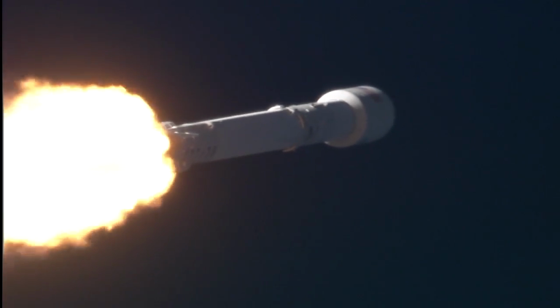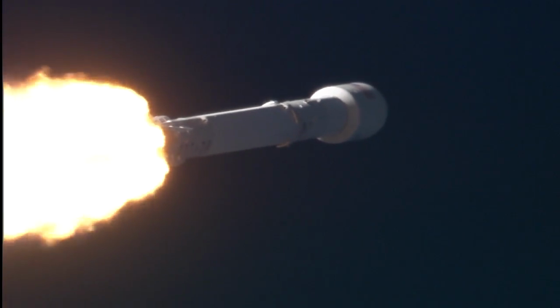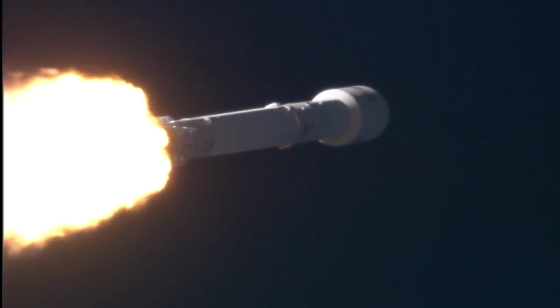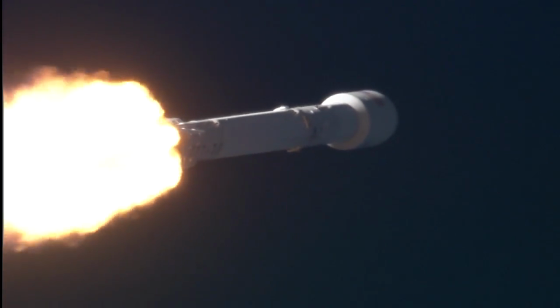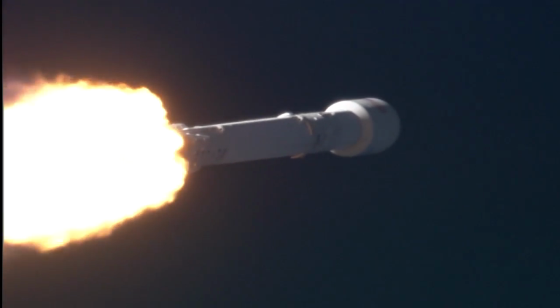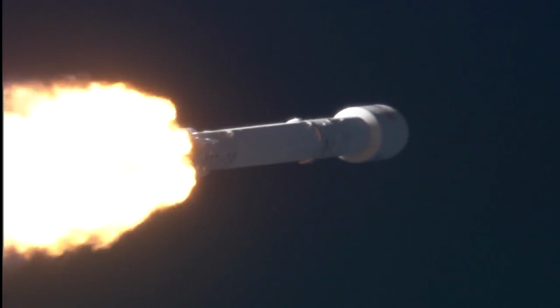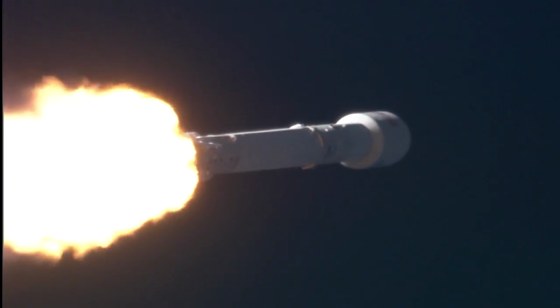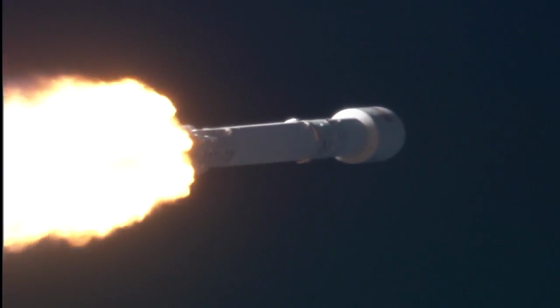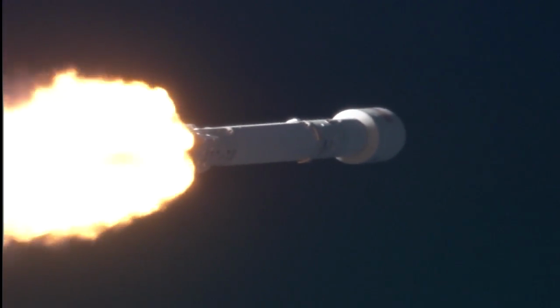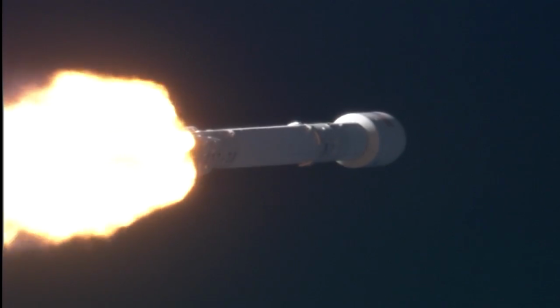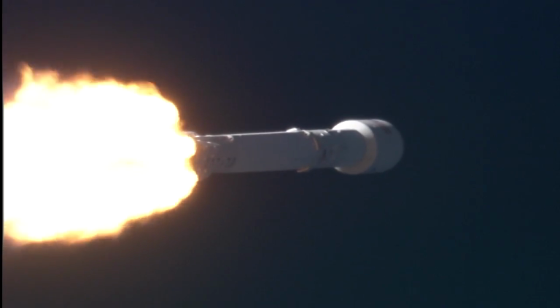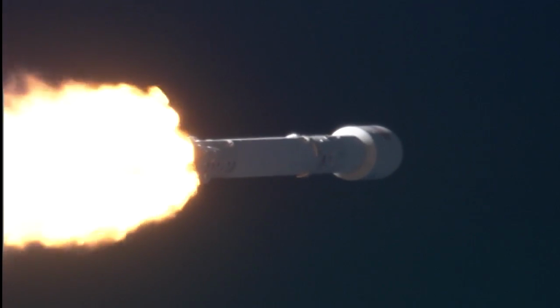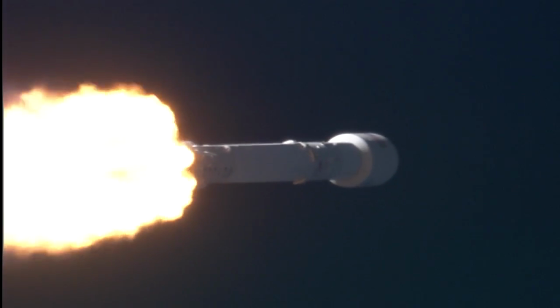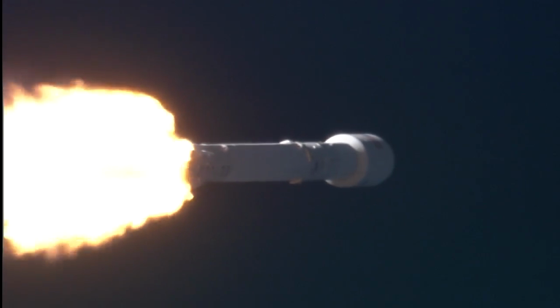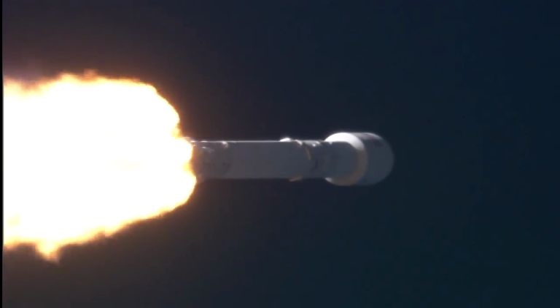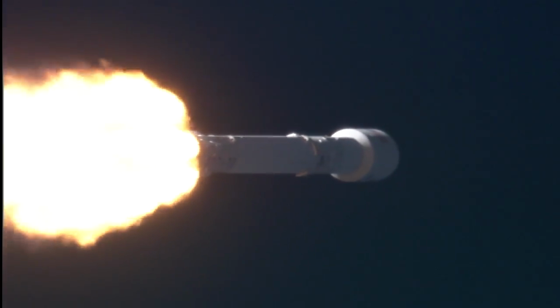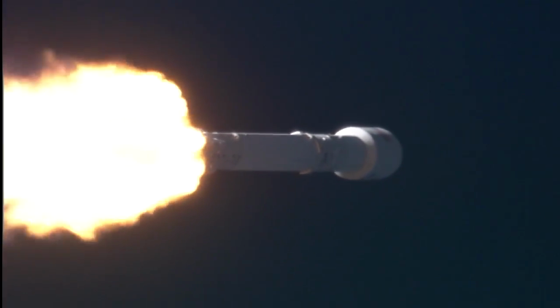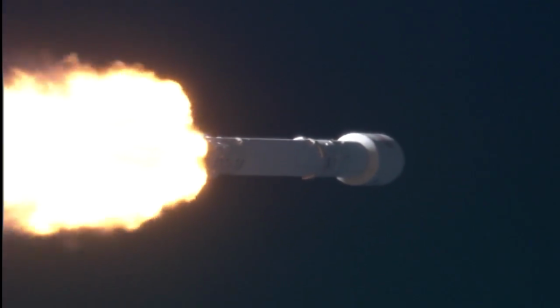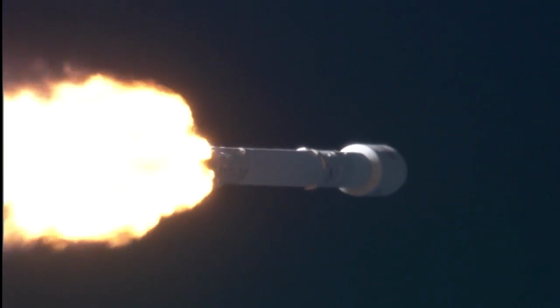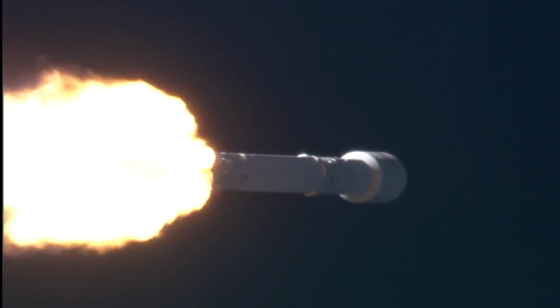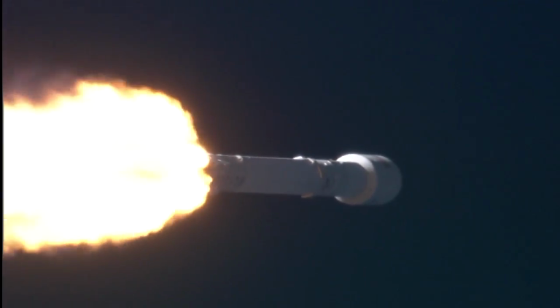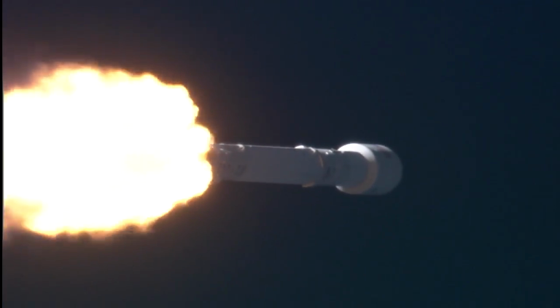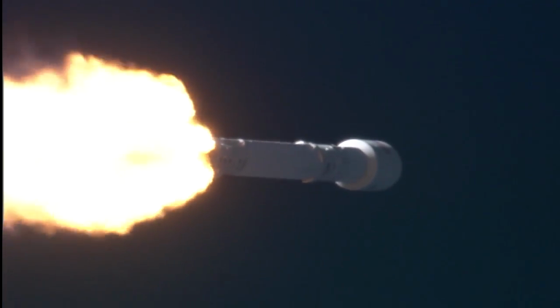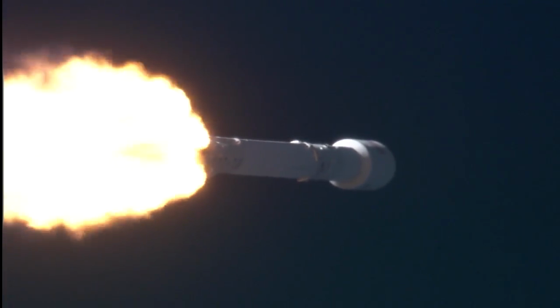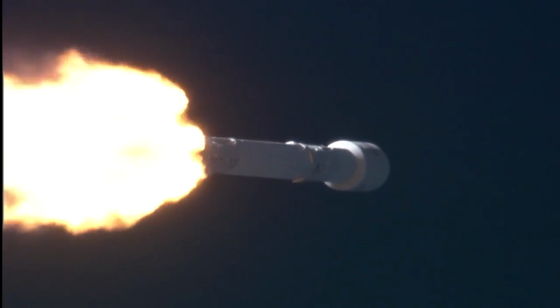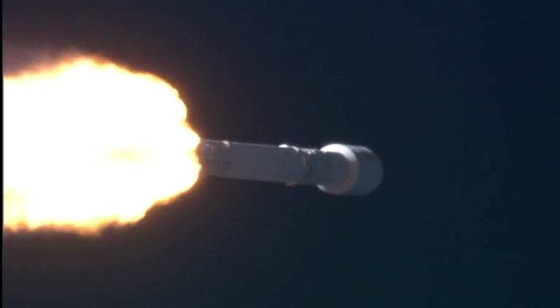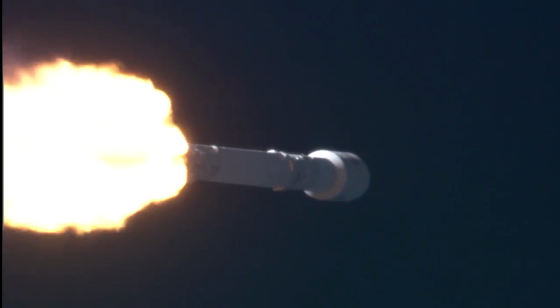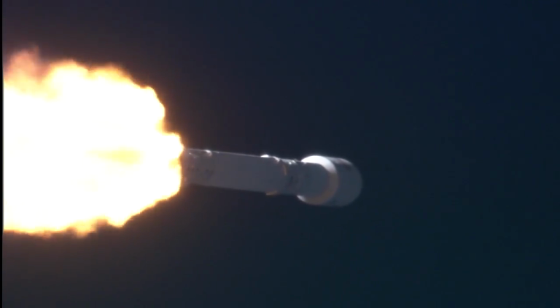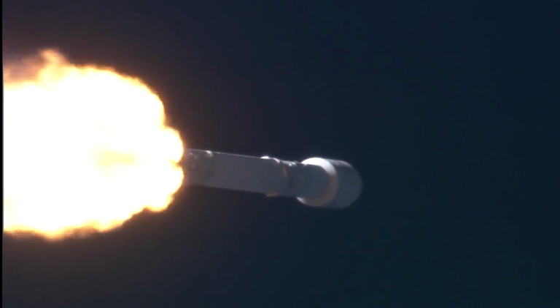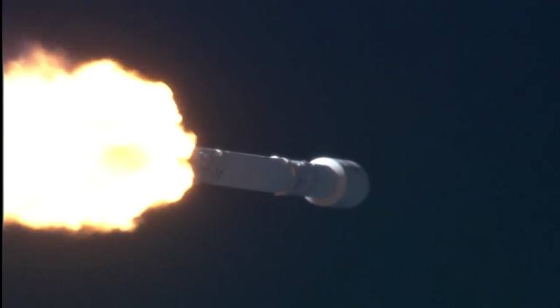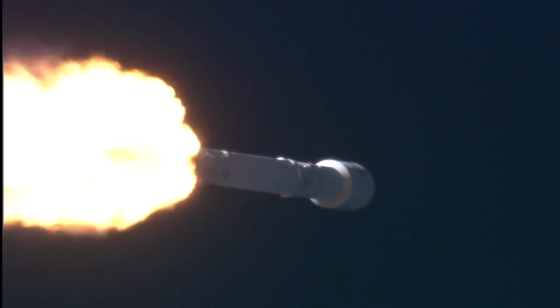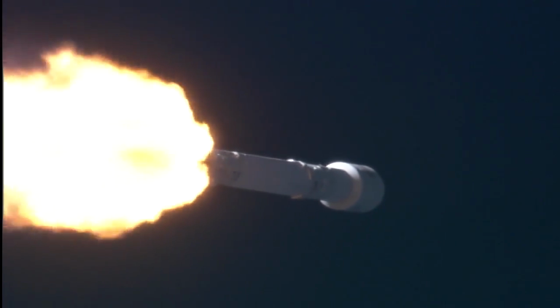First stage propulsion is still nominal. Everything go. Power and torch remain nominal. Falcon and DSCOVR passing through max Q.